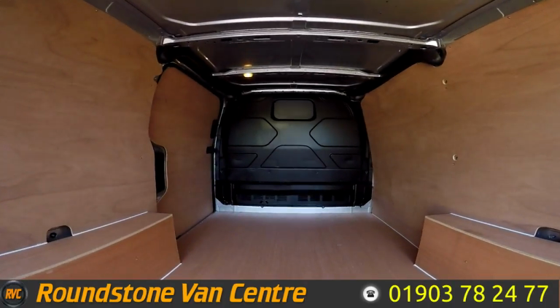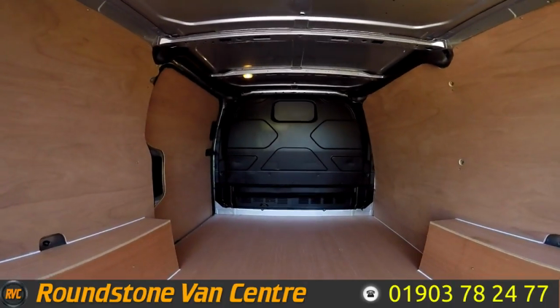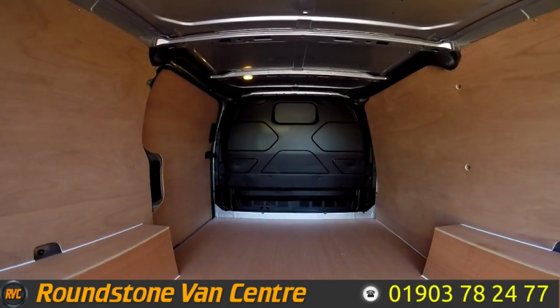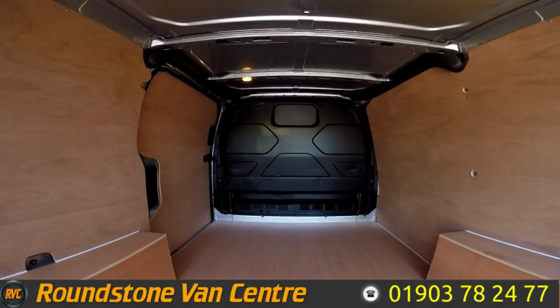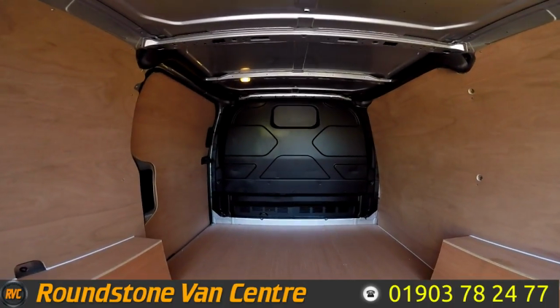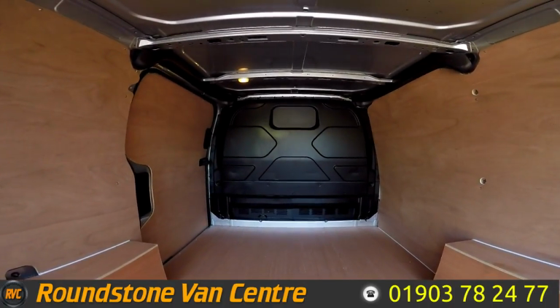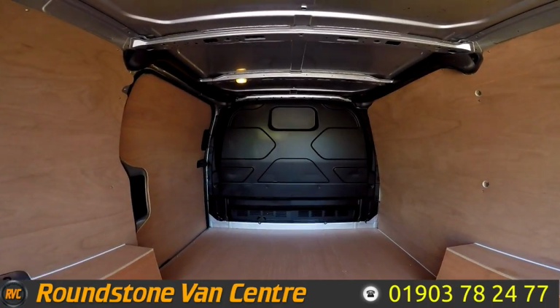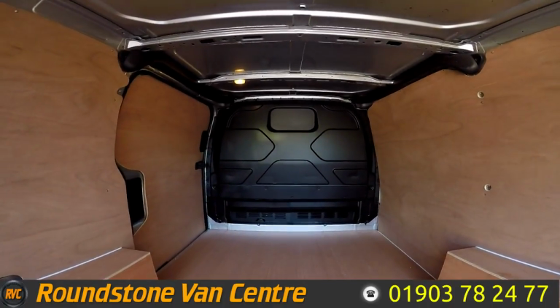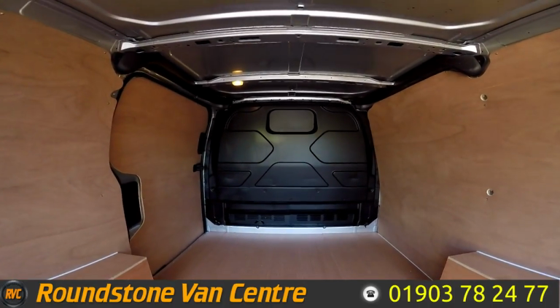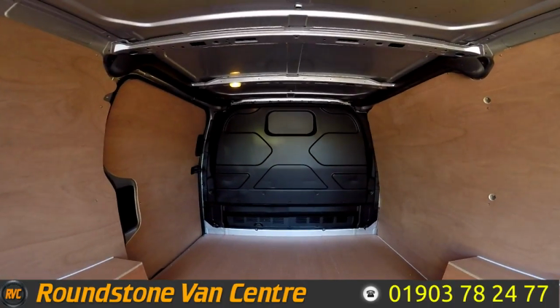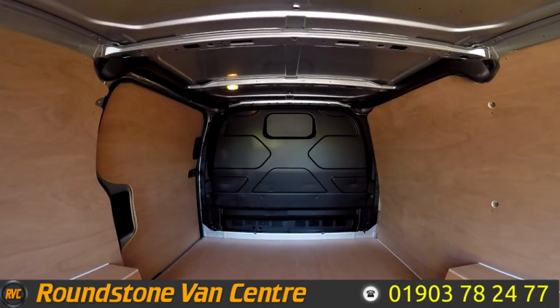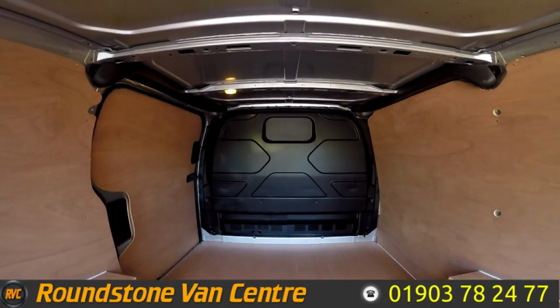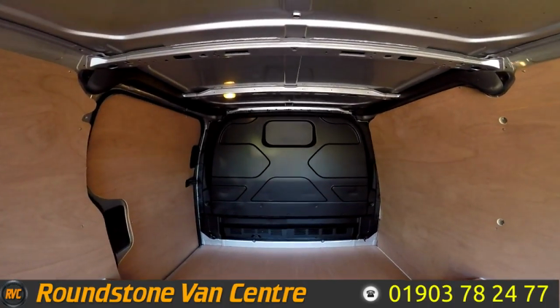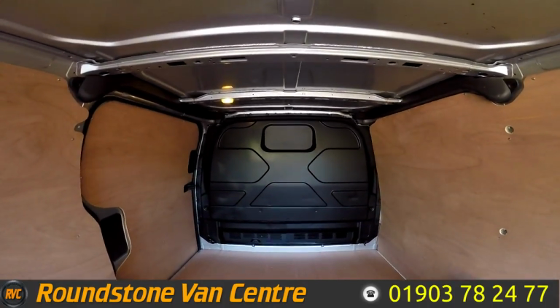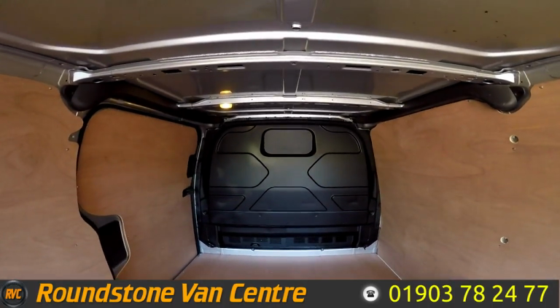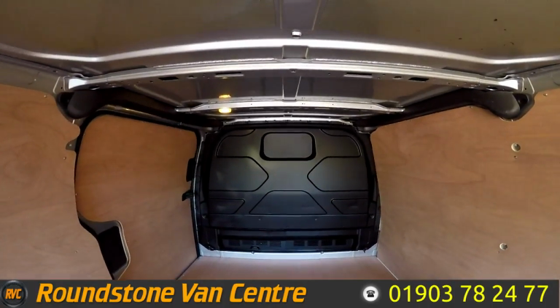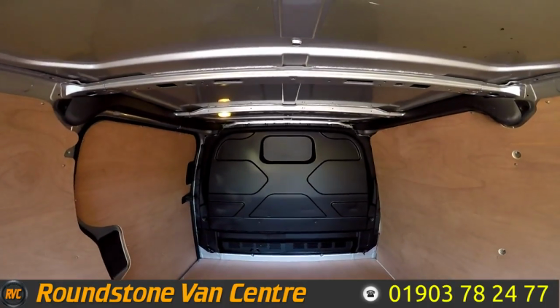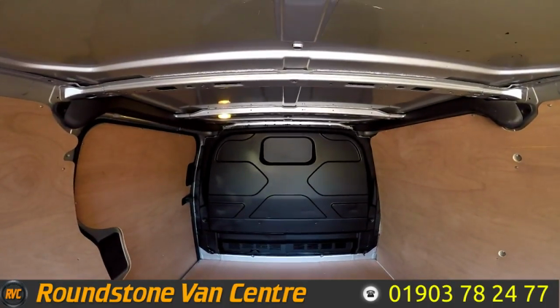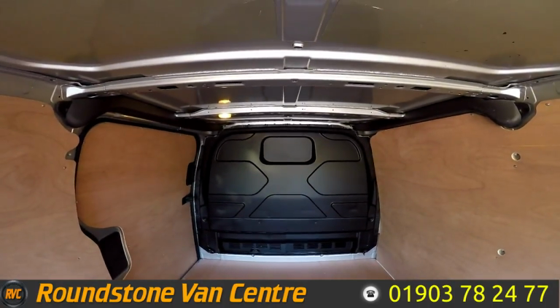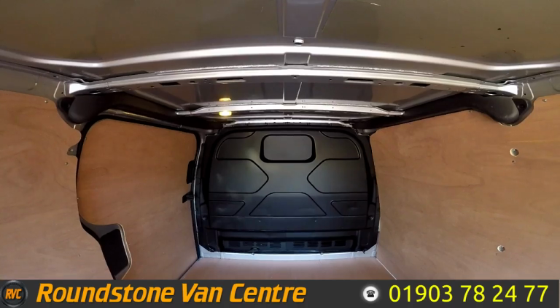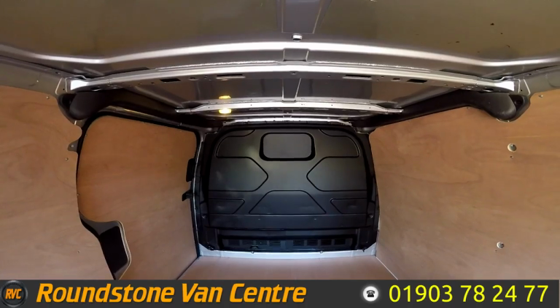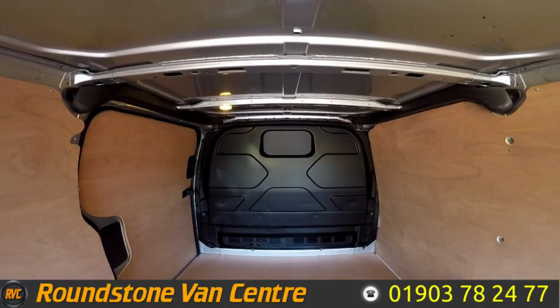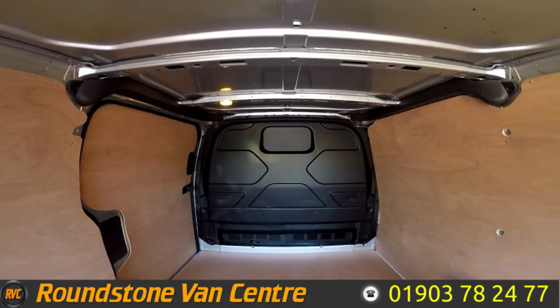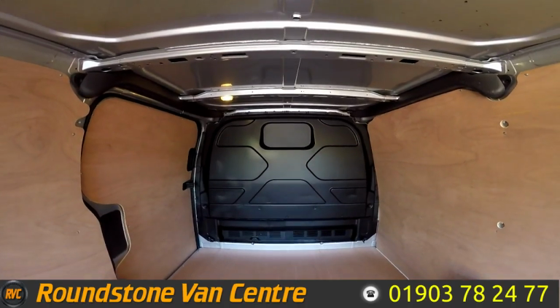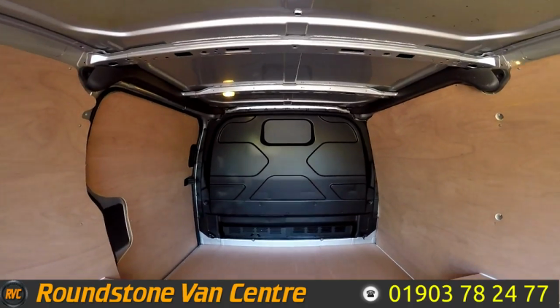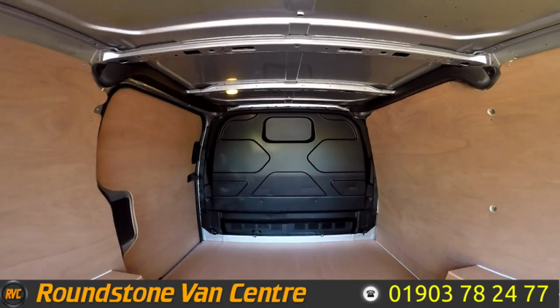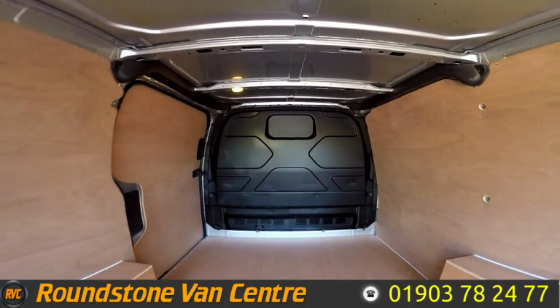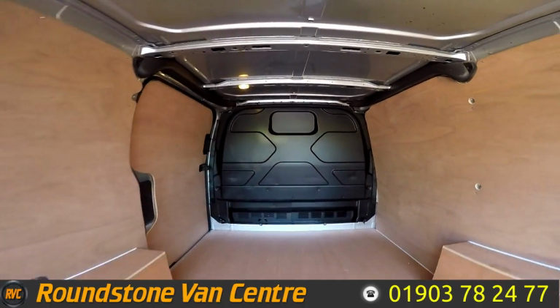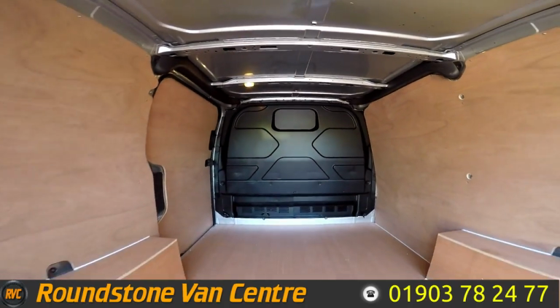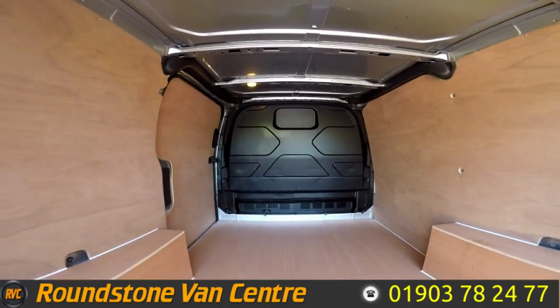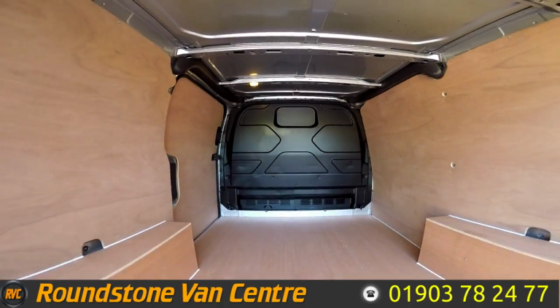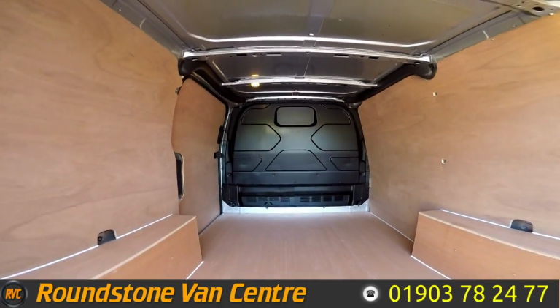Showing you into the rear cargo area, you can see it's got a full height factory metal bulkhead and it's been newly ply-lined.